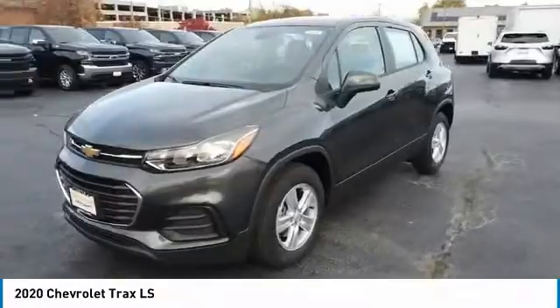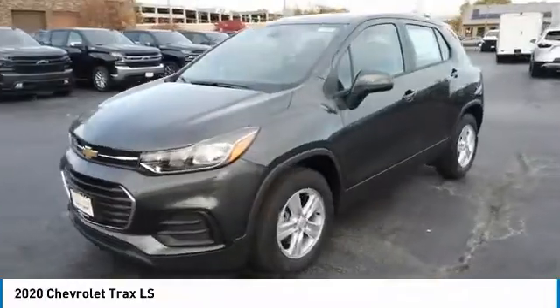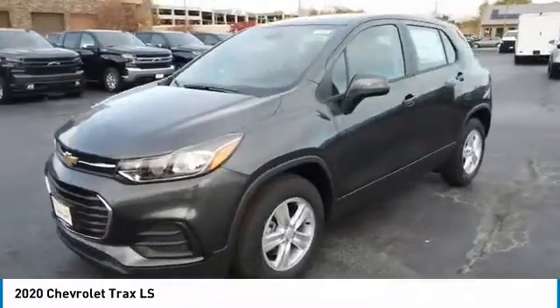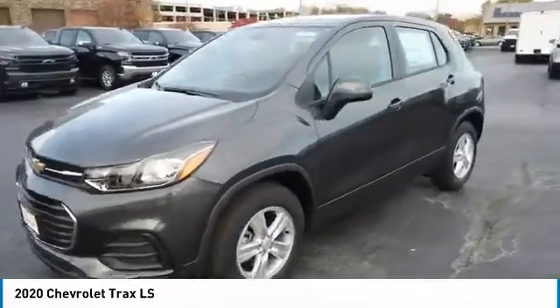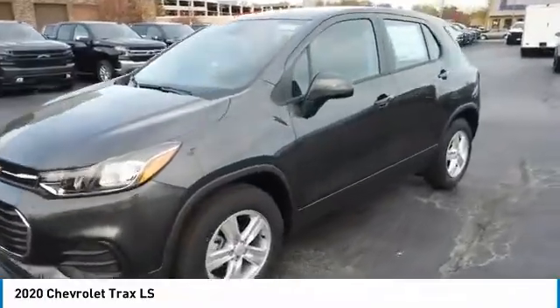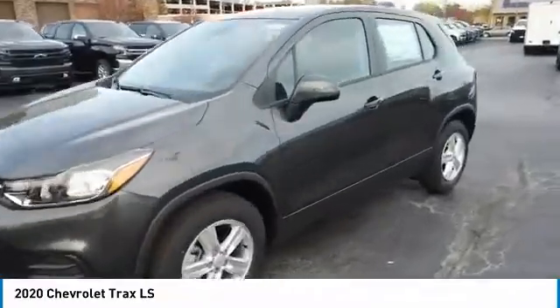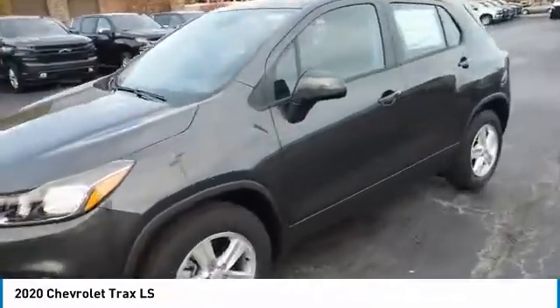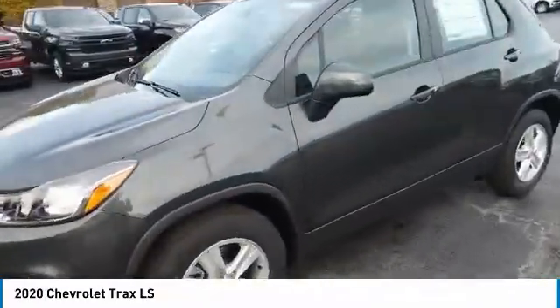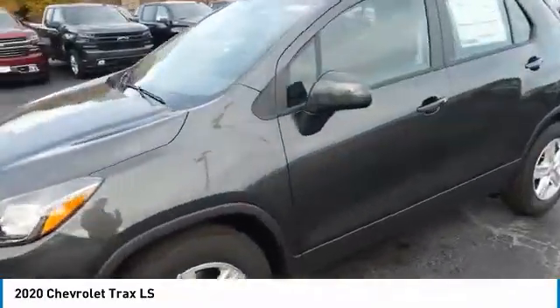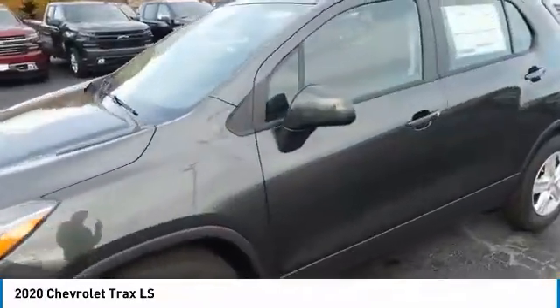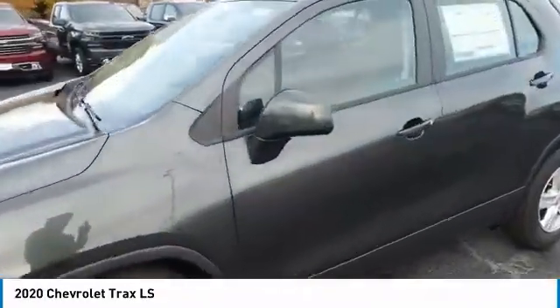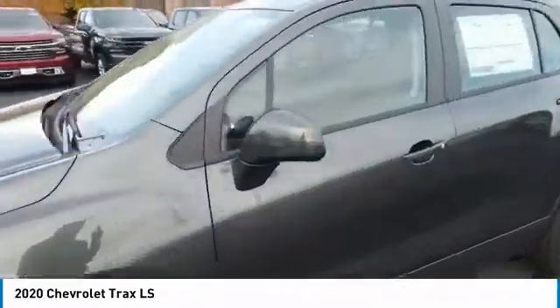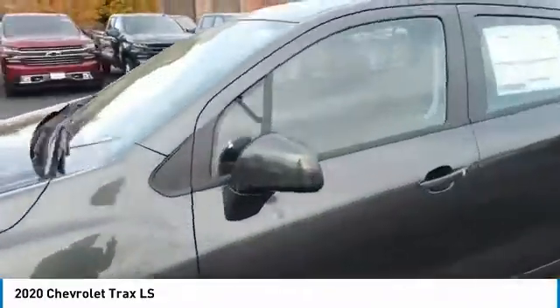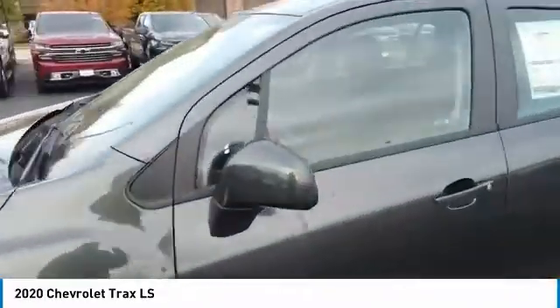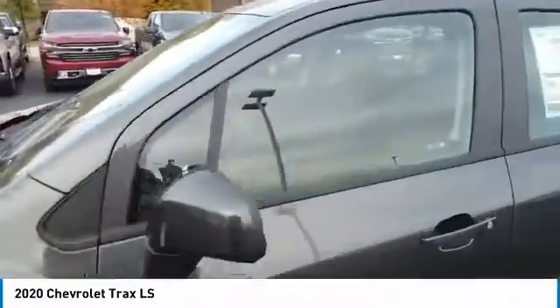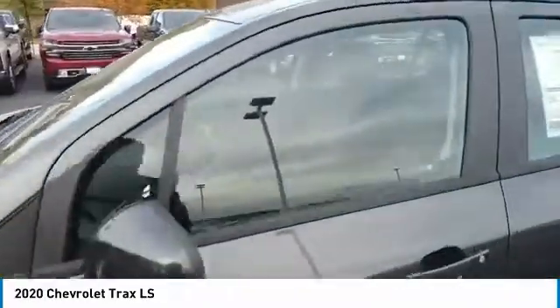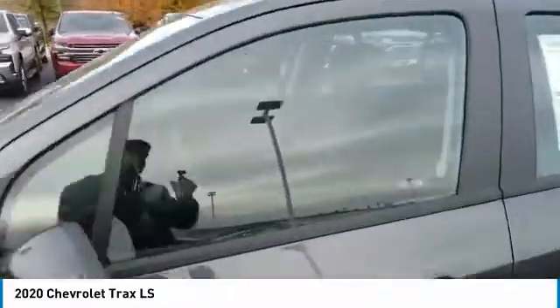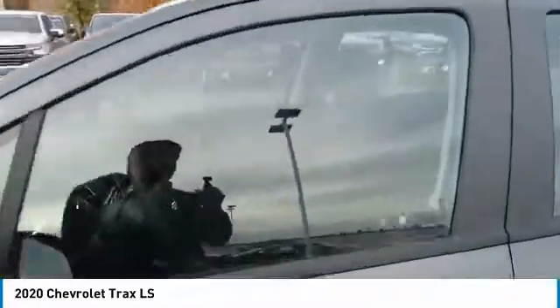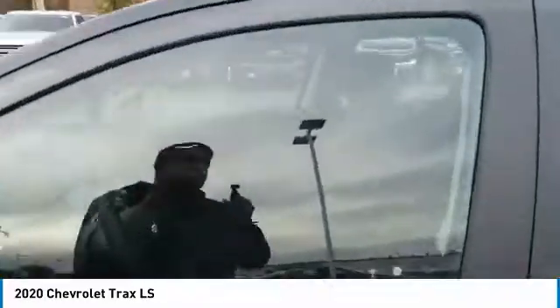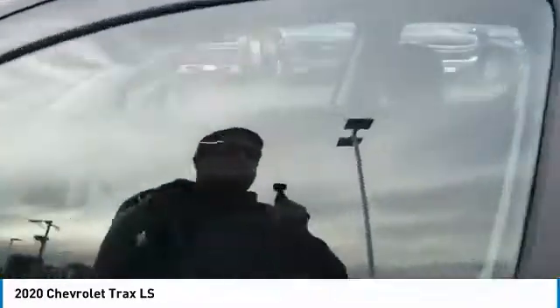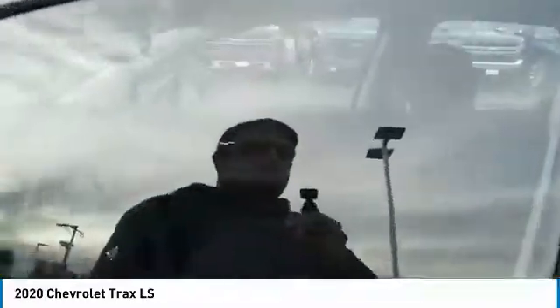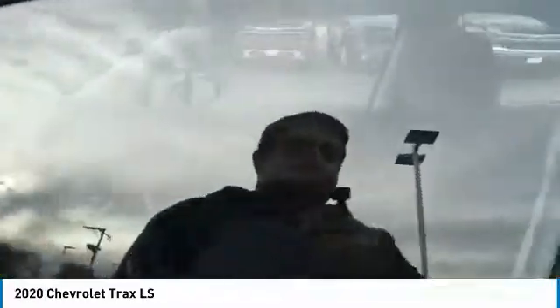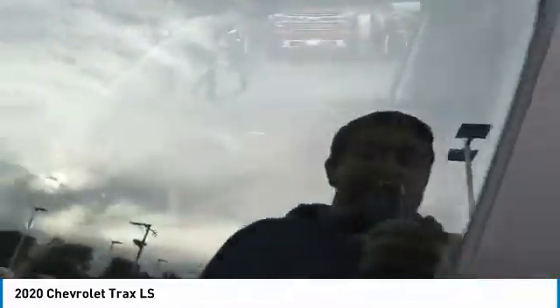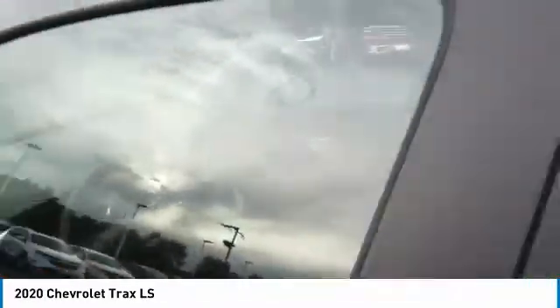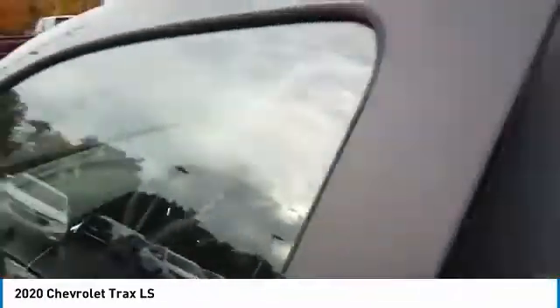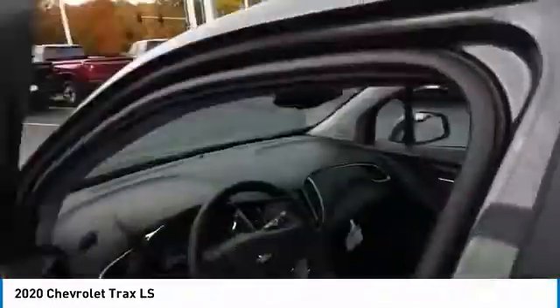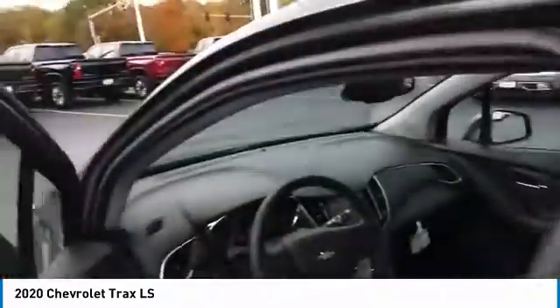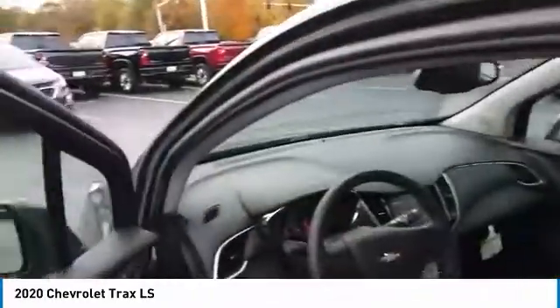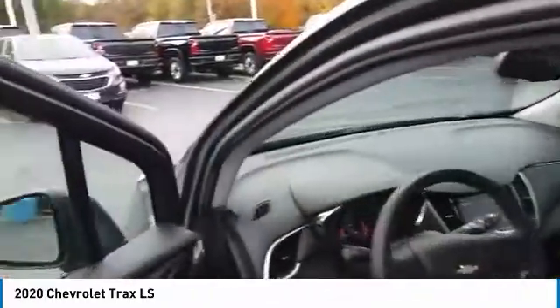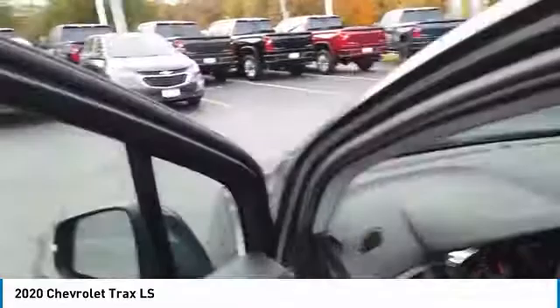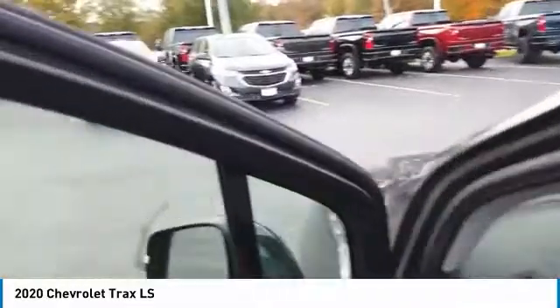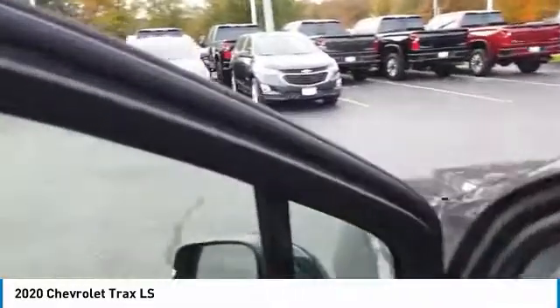Keyless entry. Is love at first sight really possible? Let us know when you stop in.